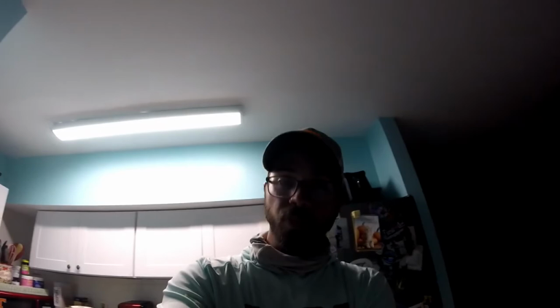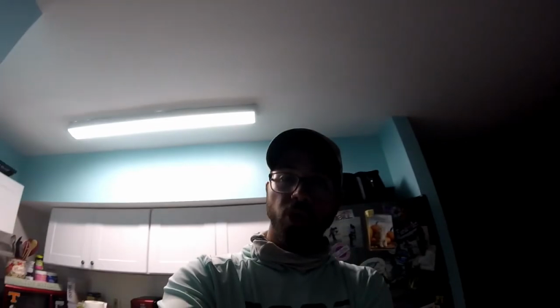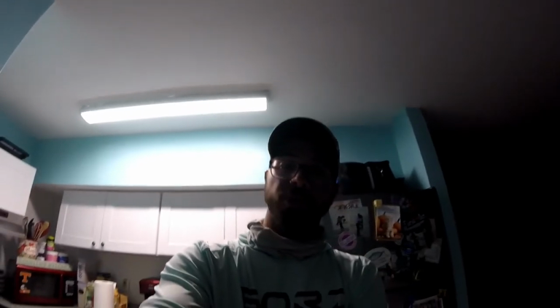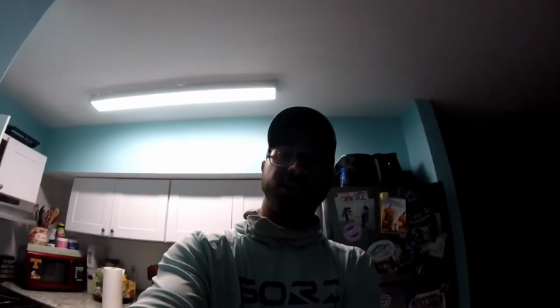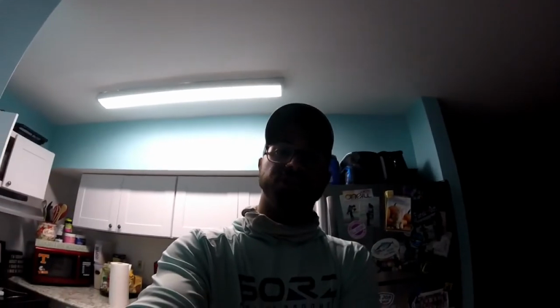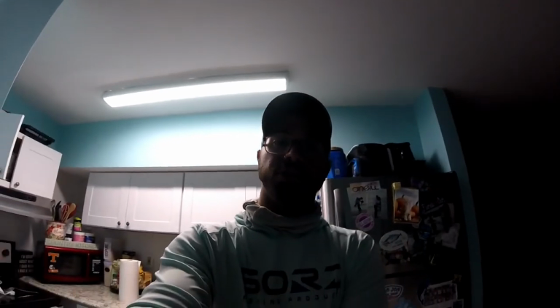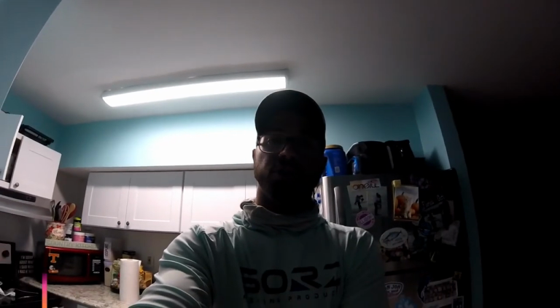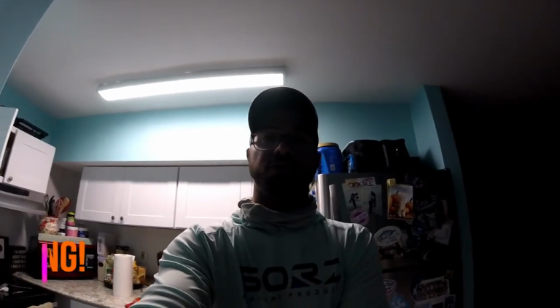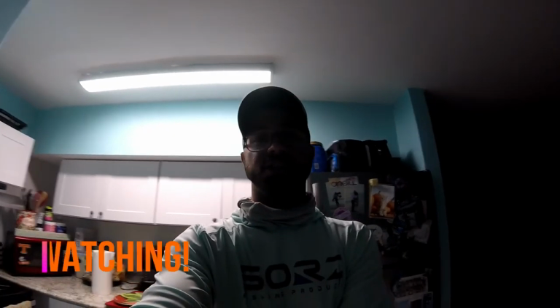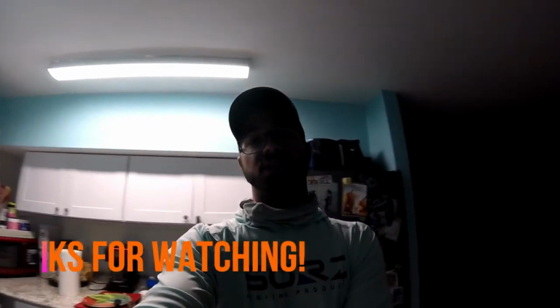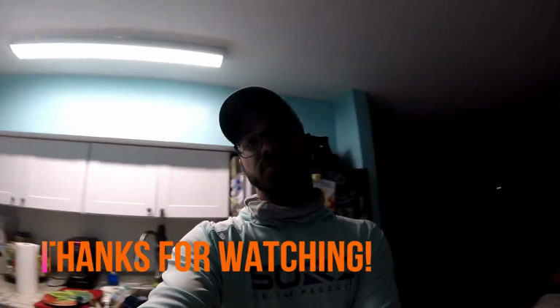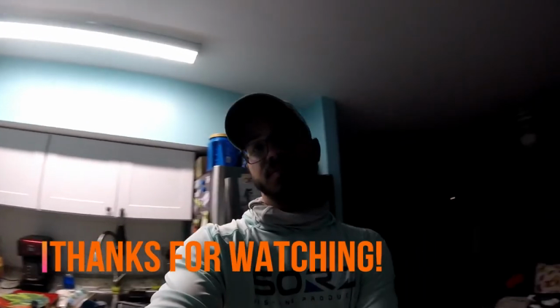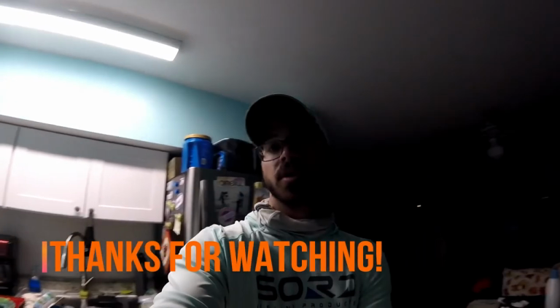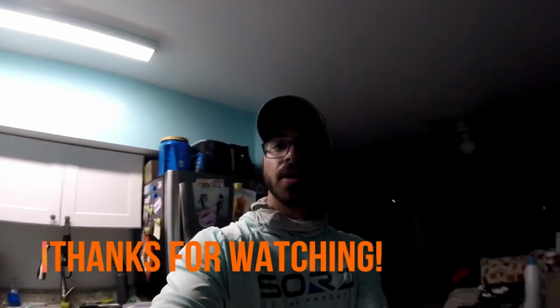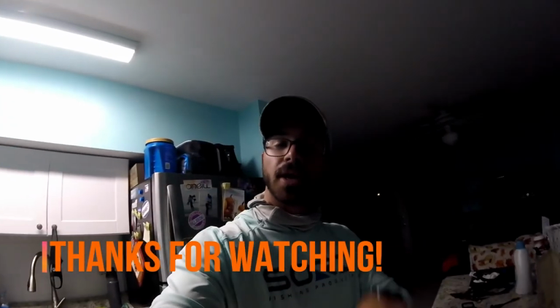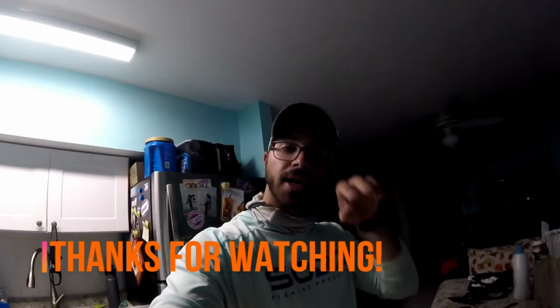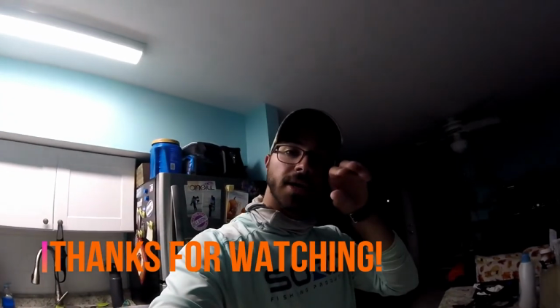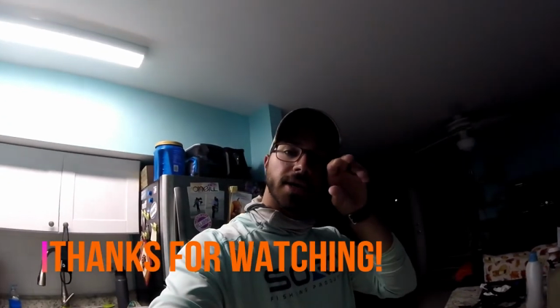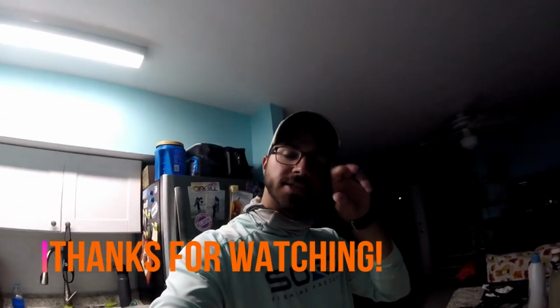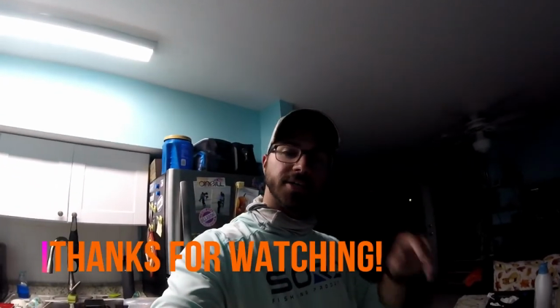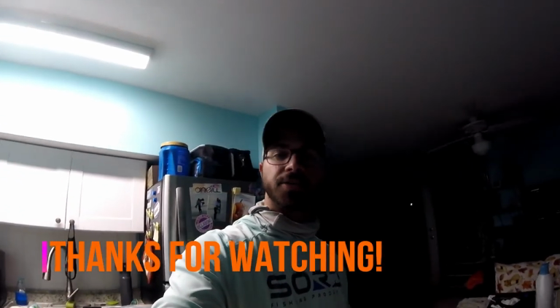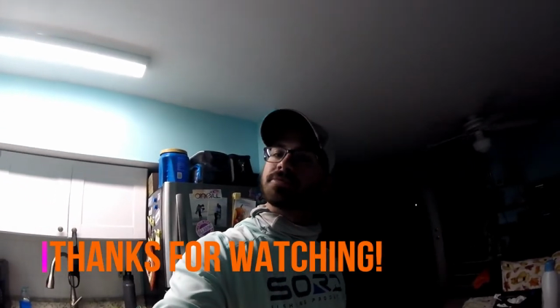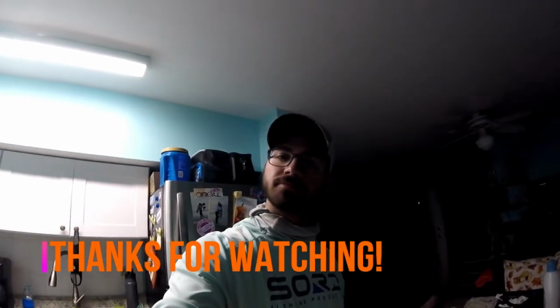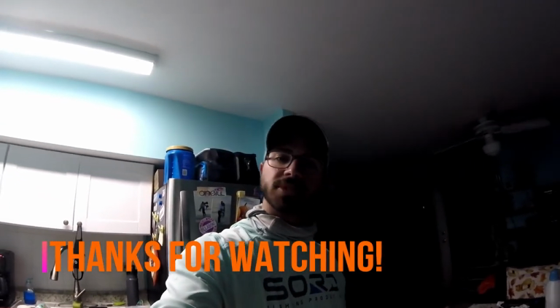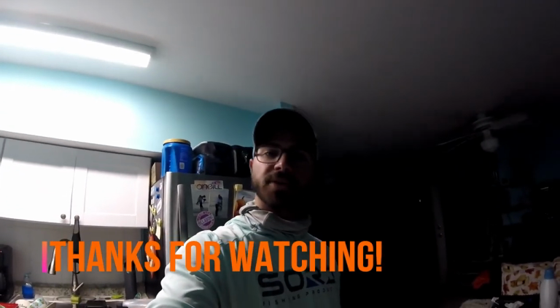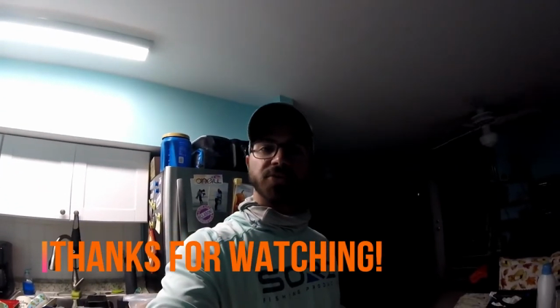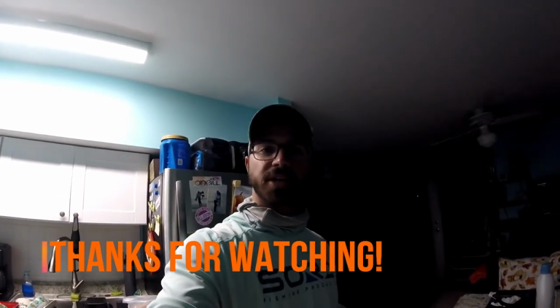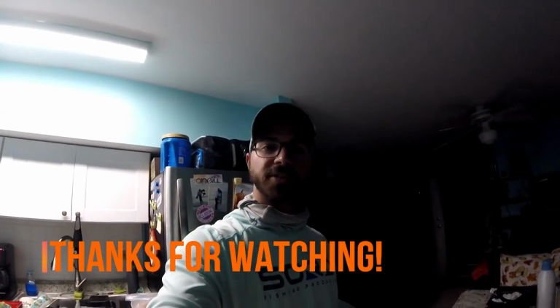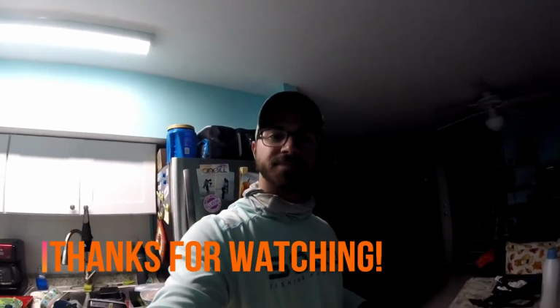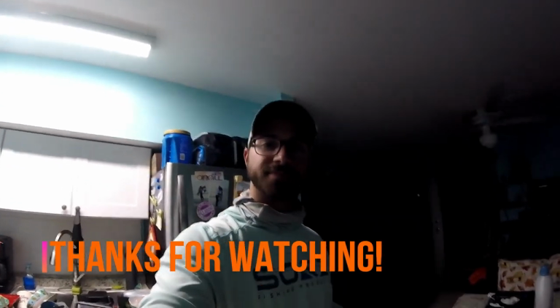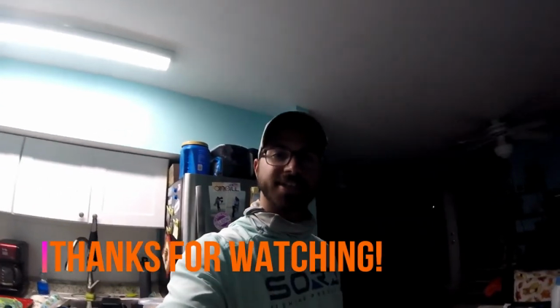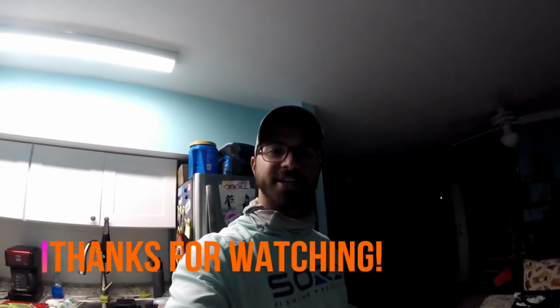Hope you guys enjoyed. Hope you found this helpful, and stay tuned to see what else we catch. Thanks, guys.